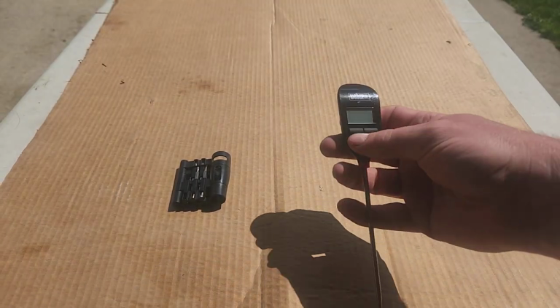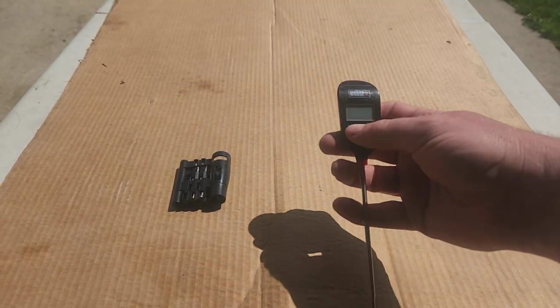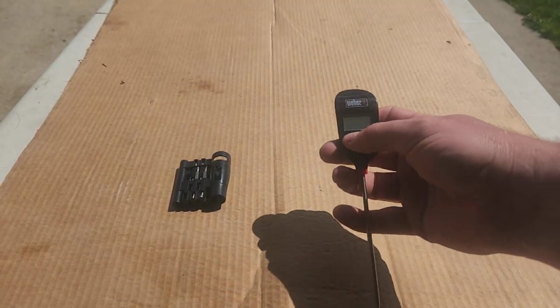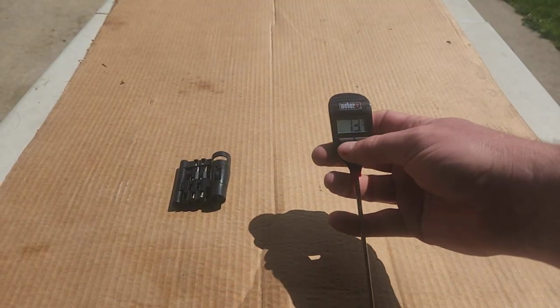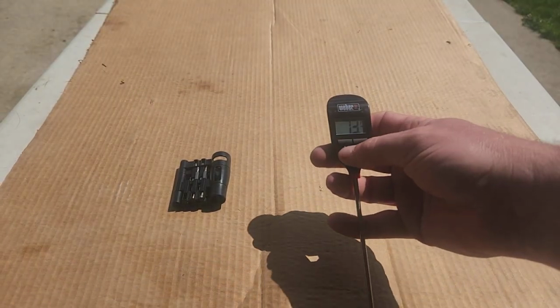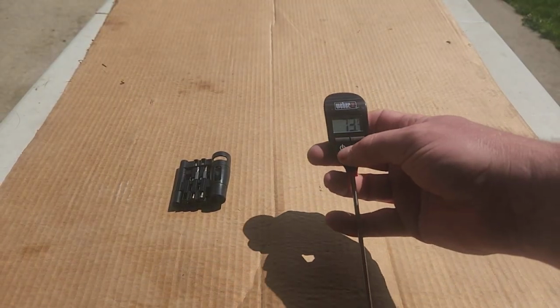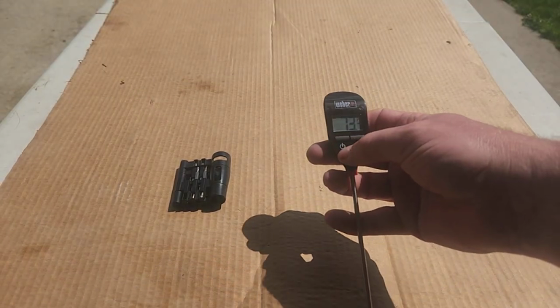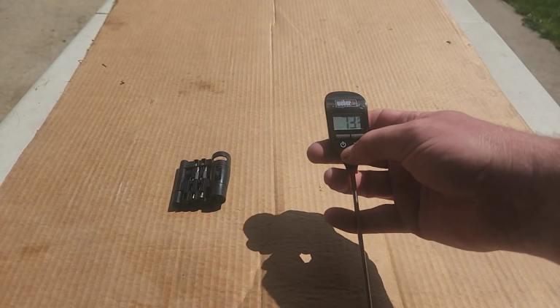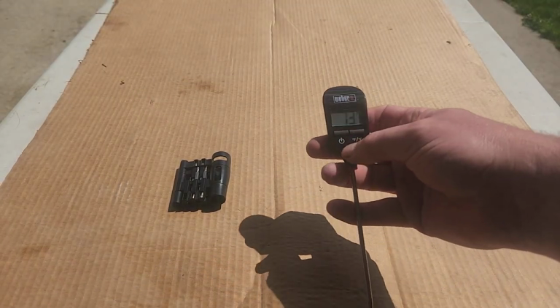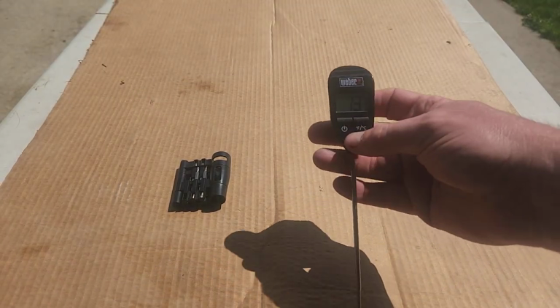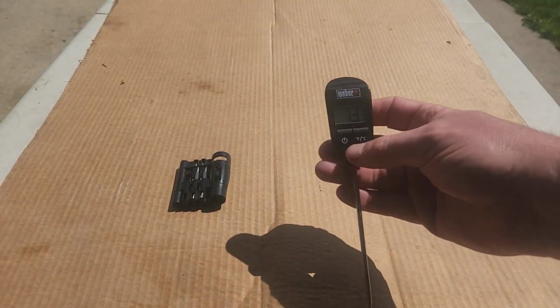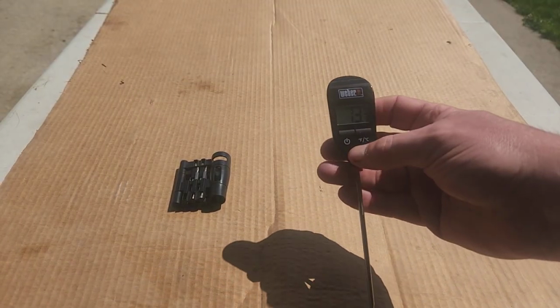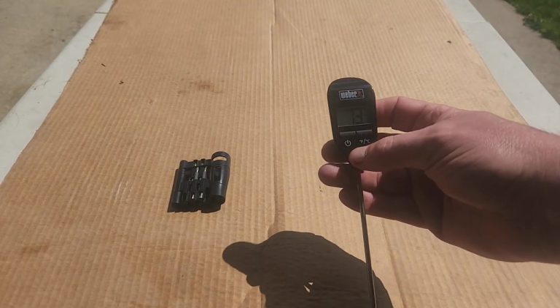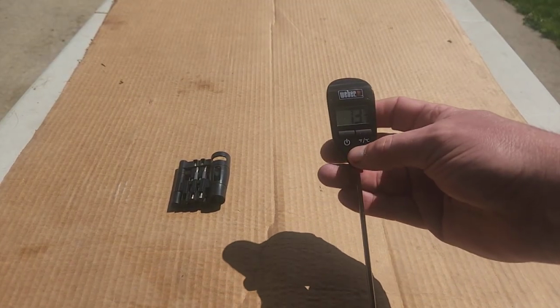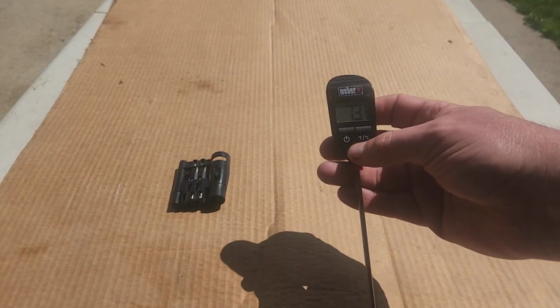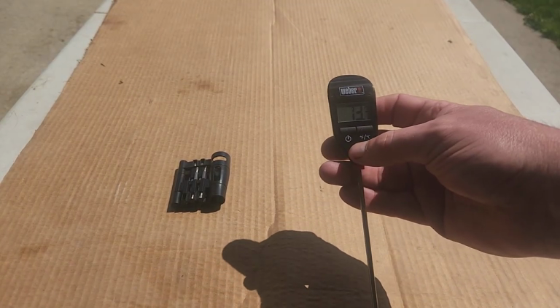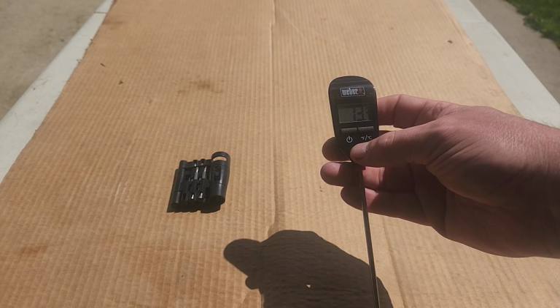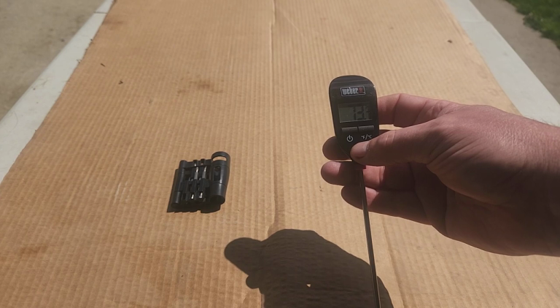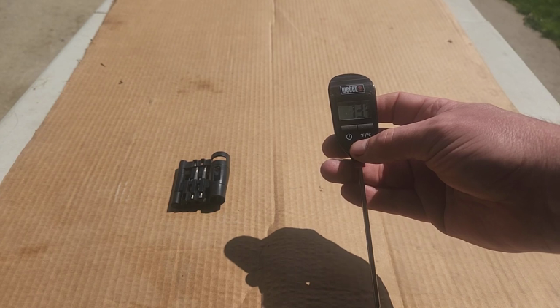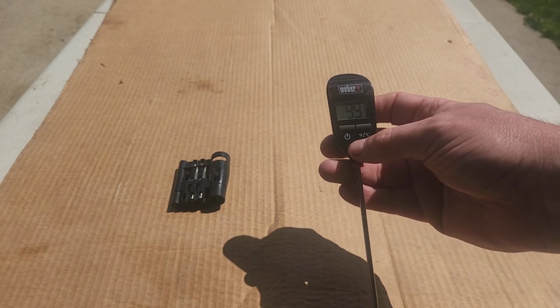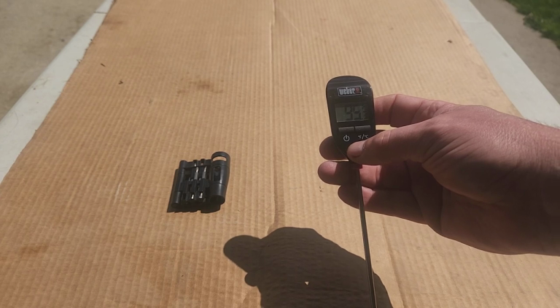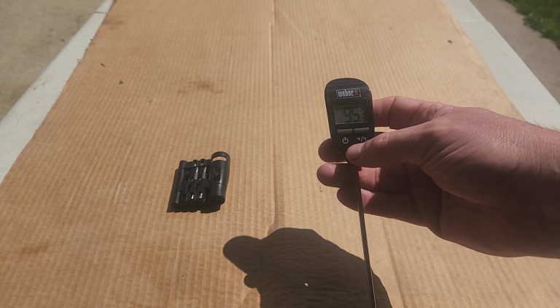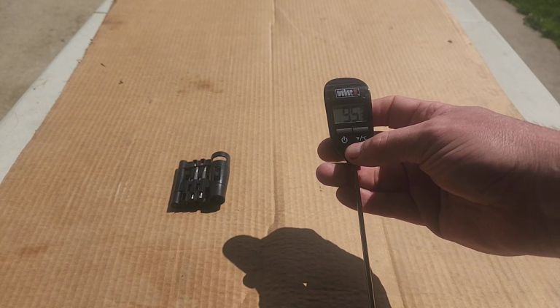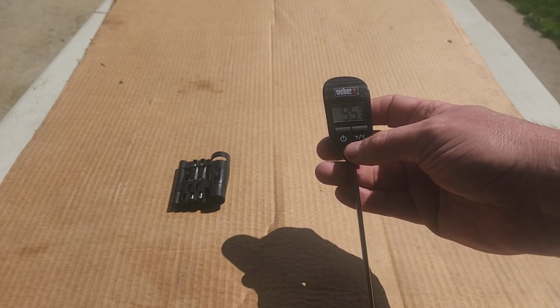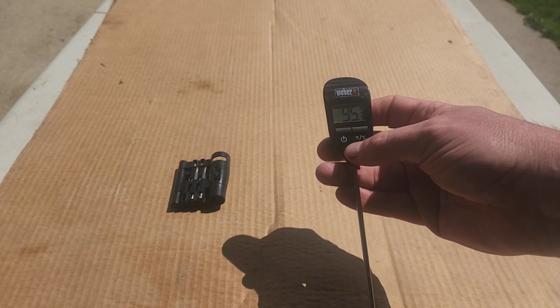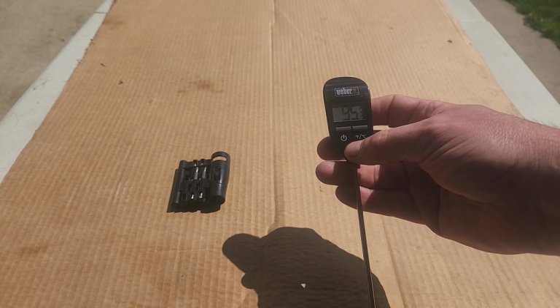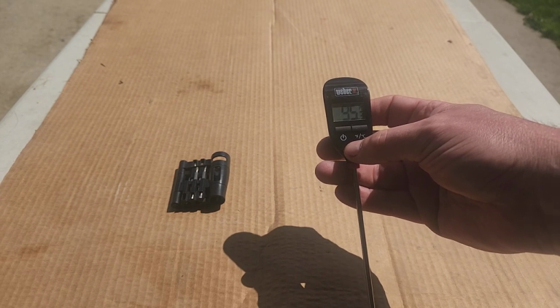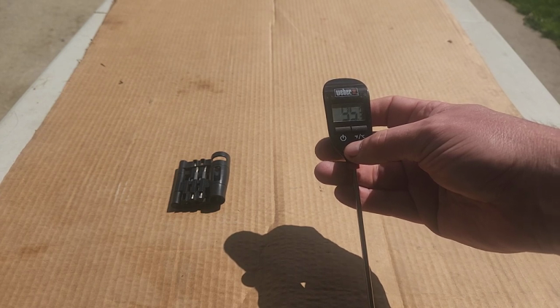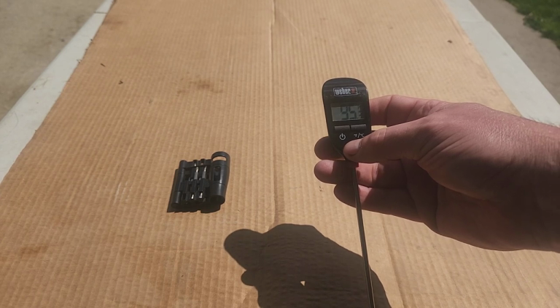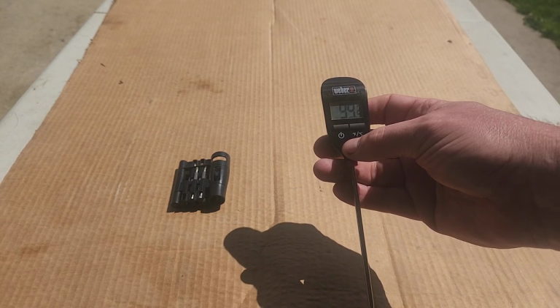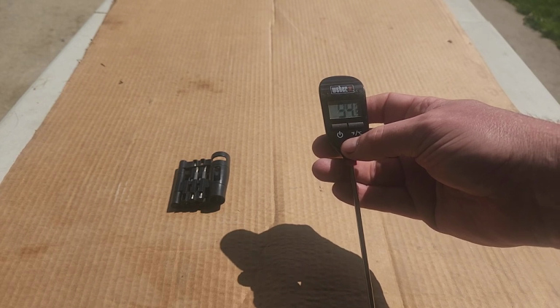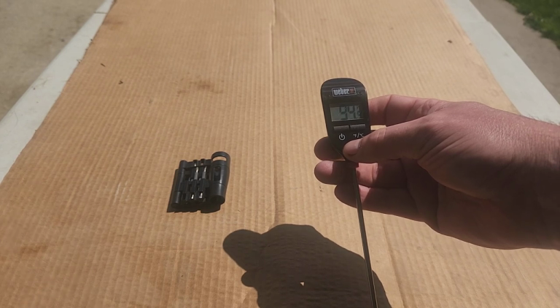Replace the screw, power it on, and there you have it — how to change a battery in a Weber meat probe.